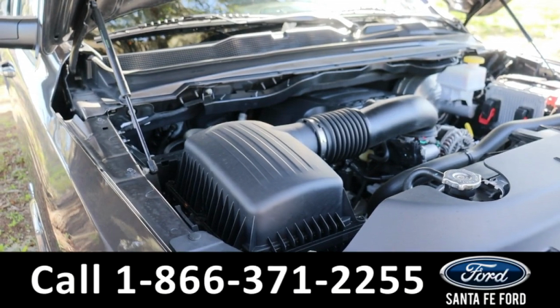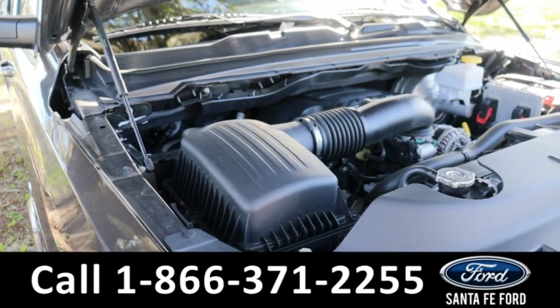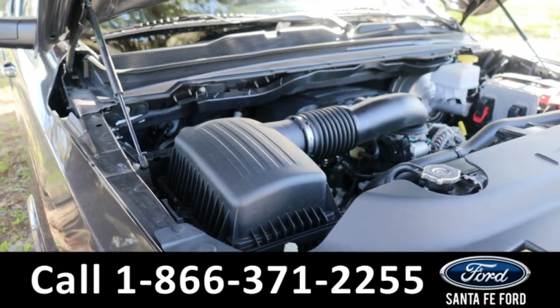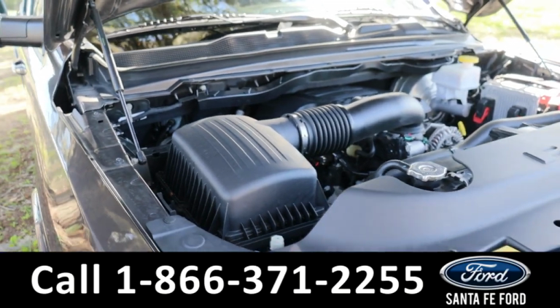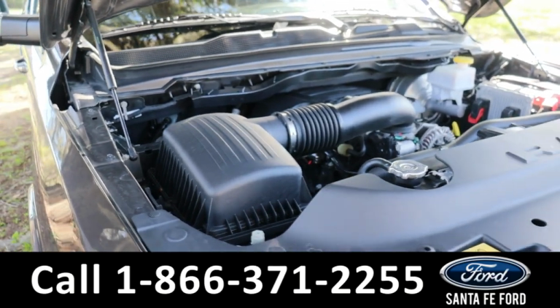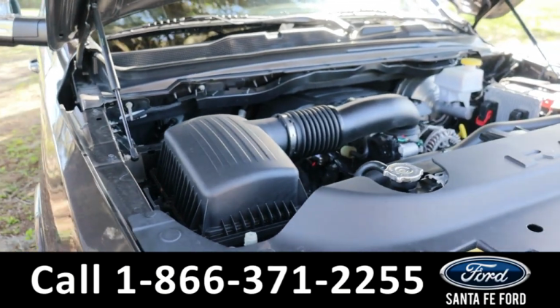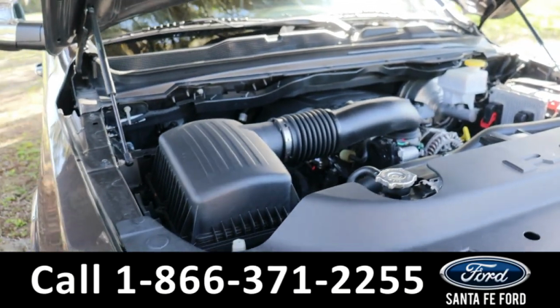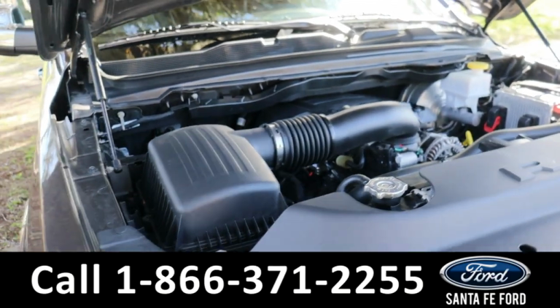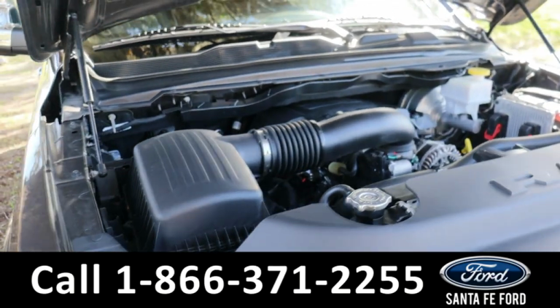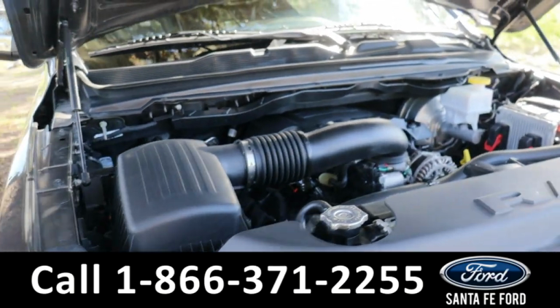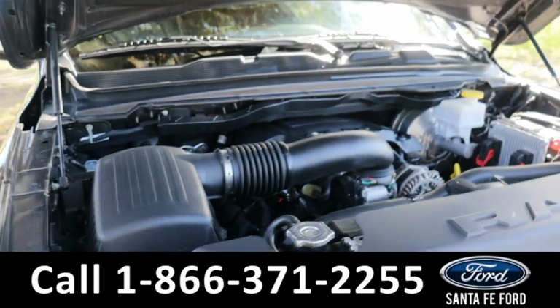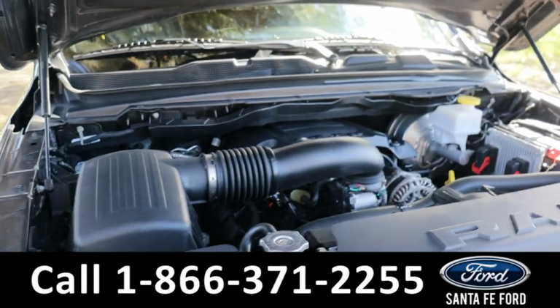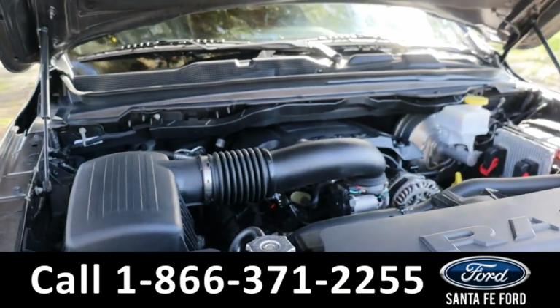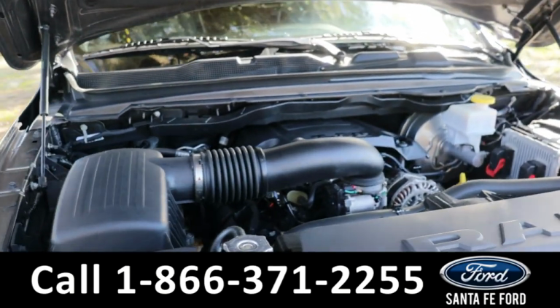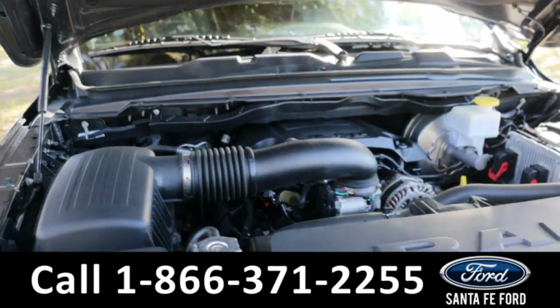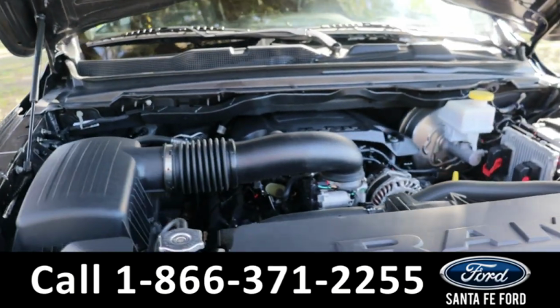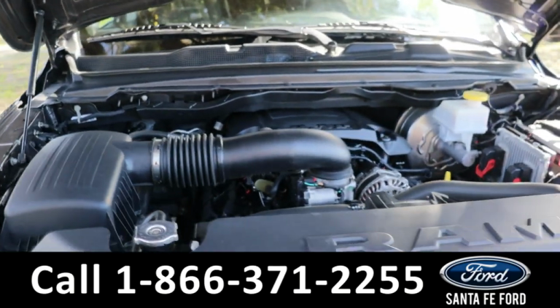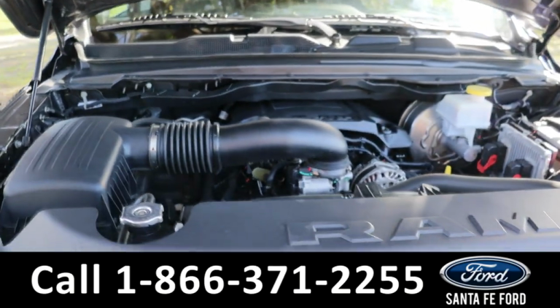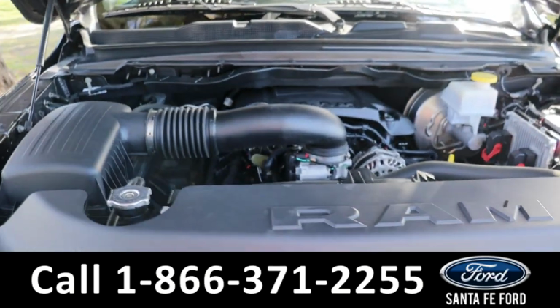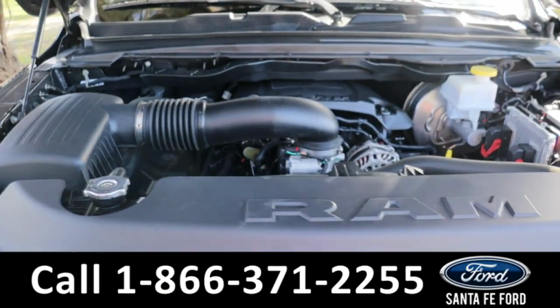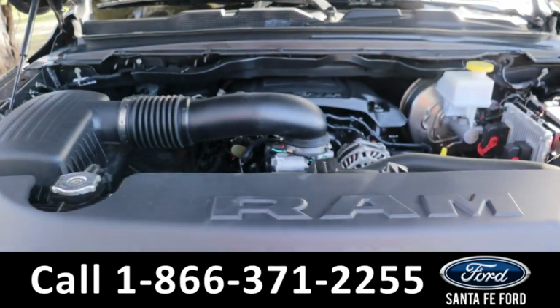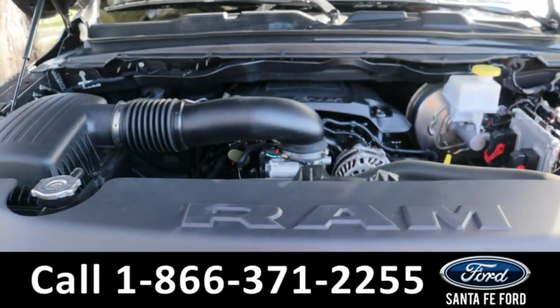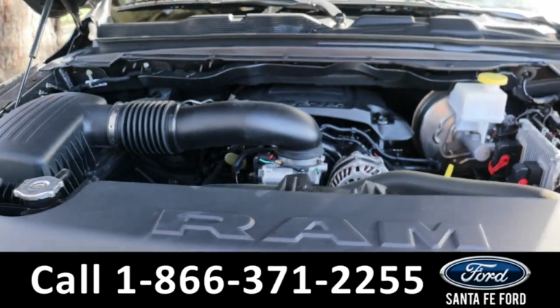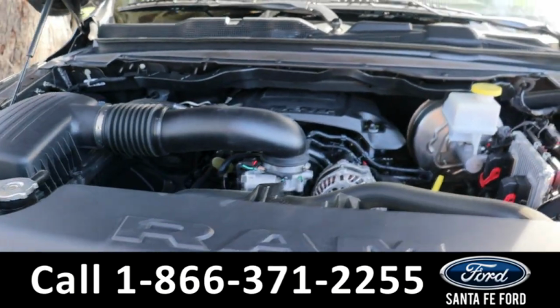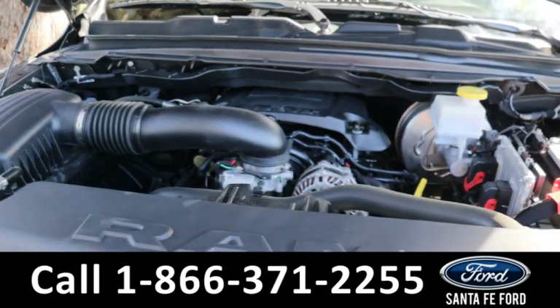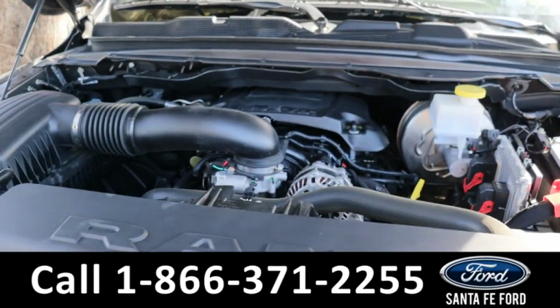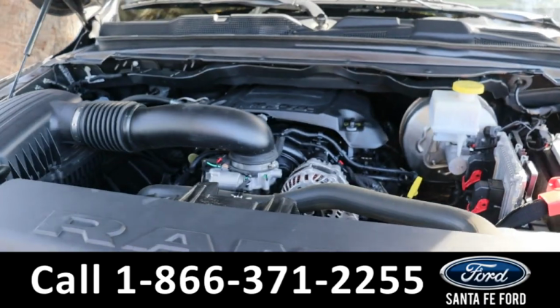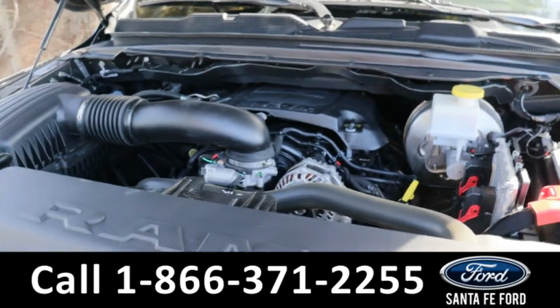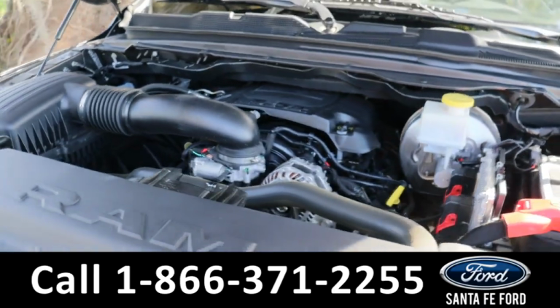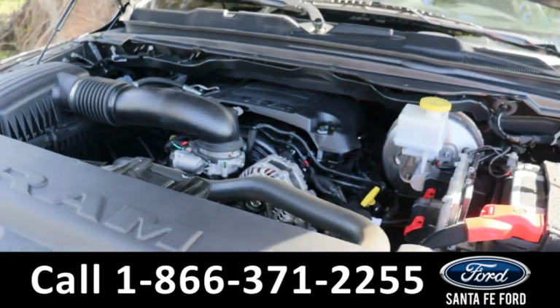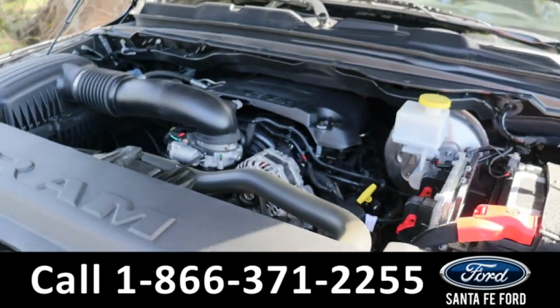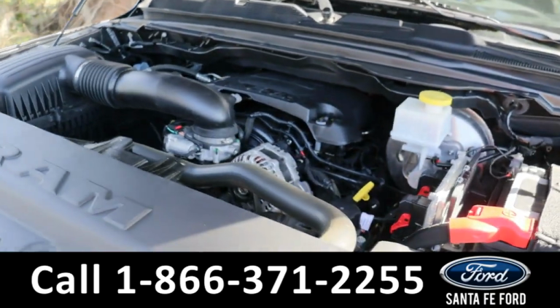Taking a look under the hood, this has a 5.7-liter V8 engine.